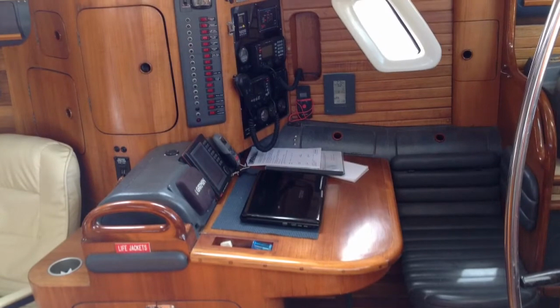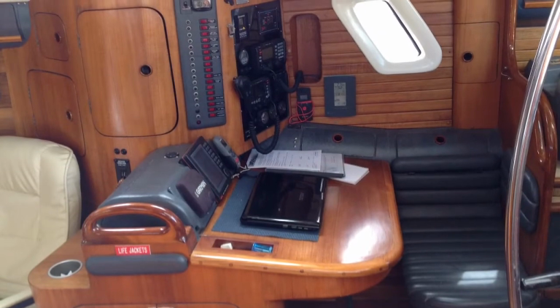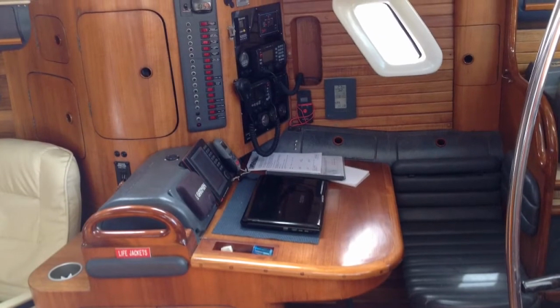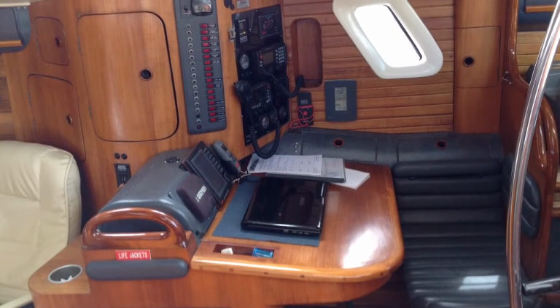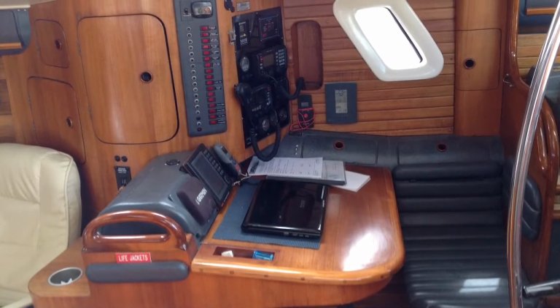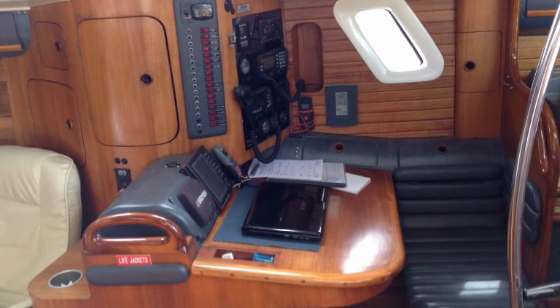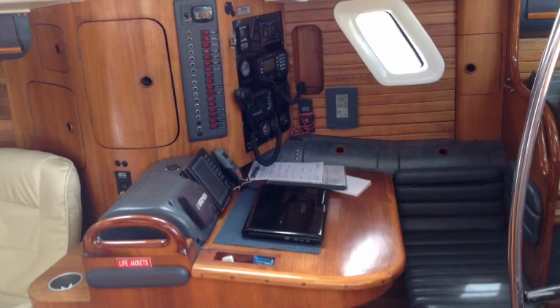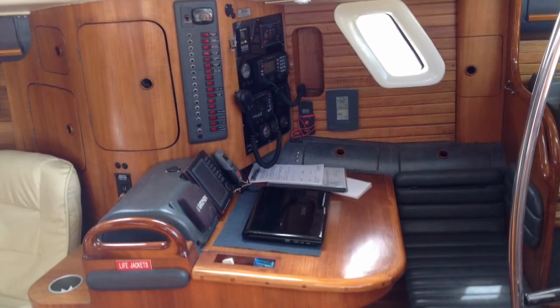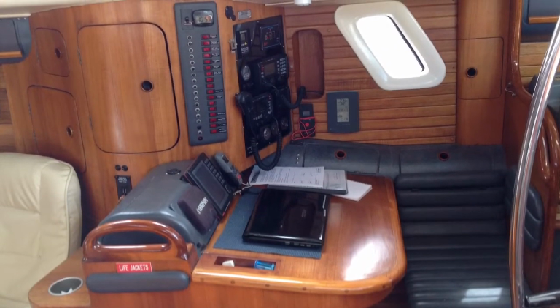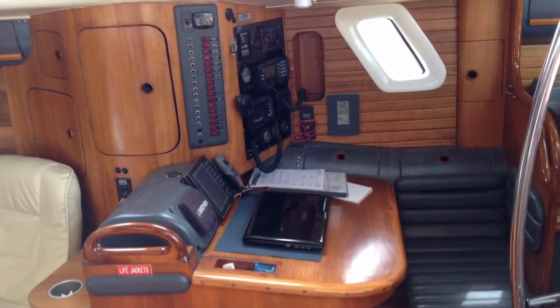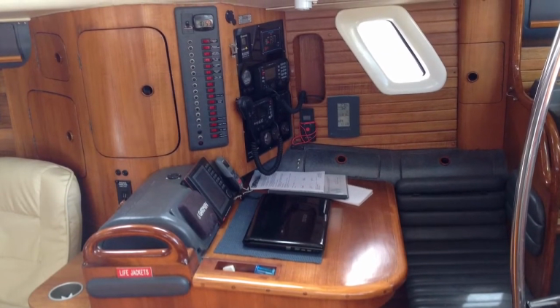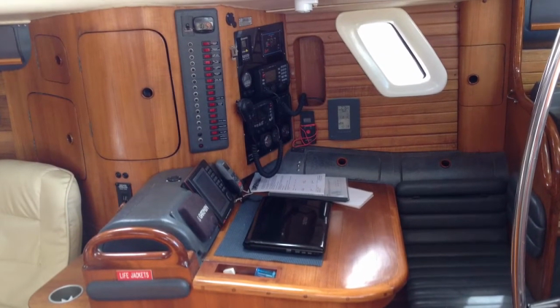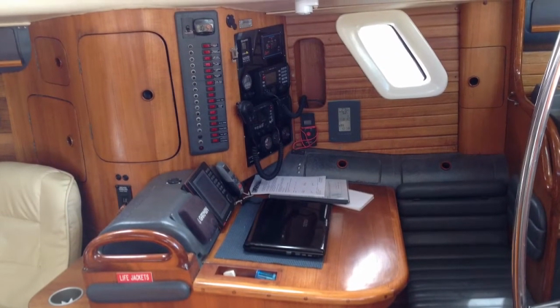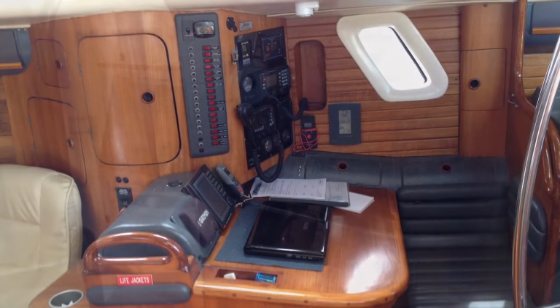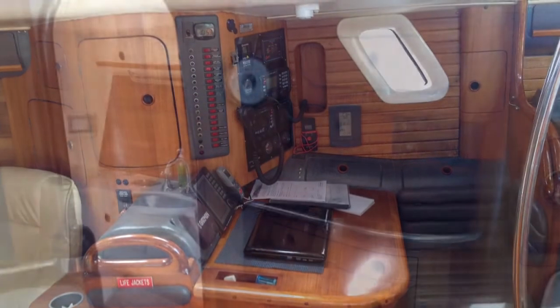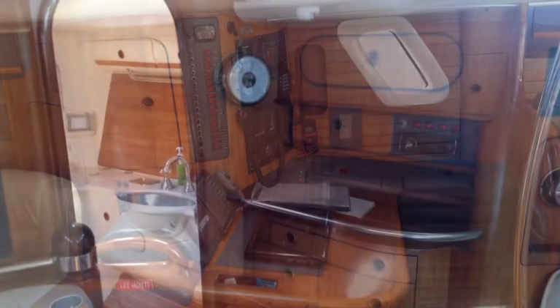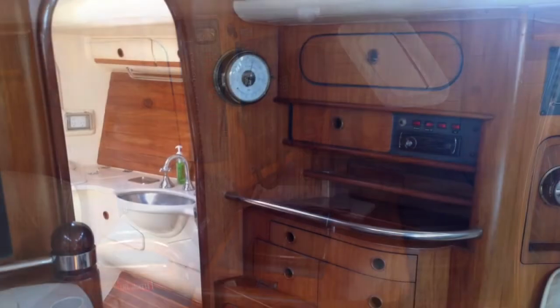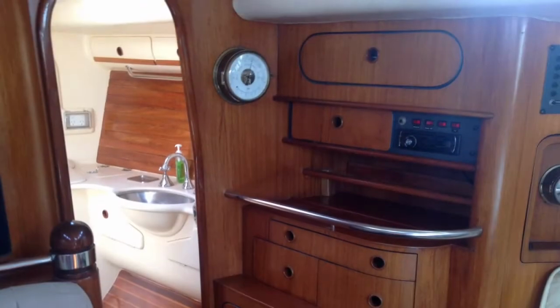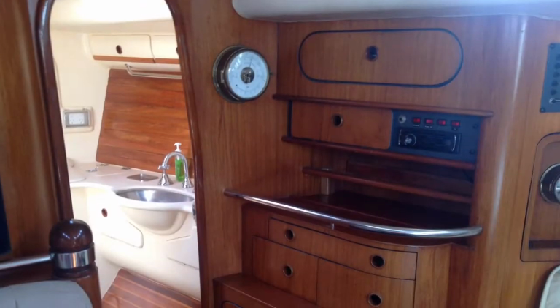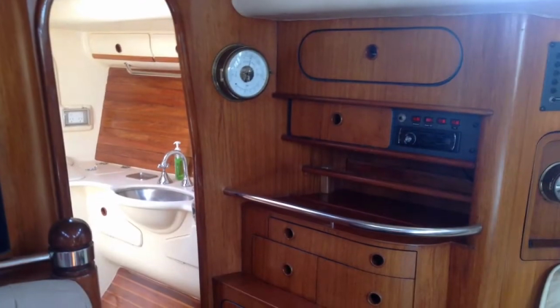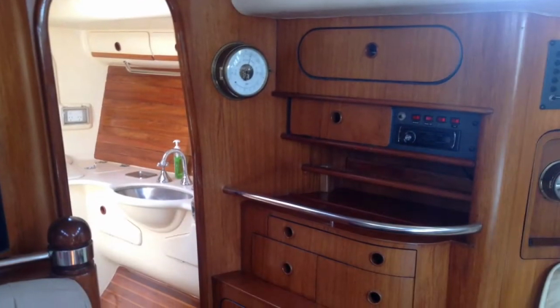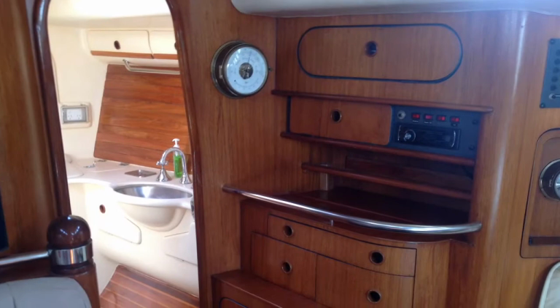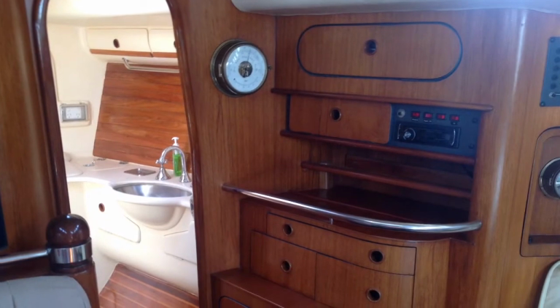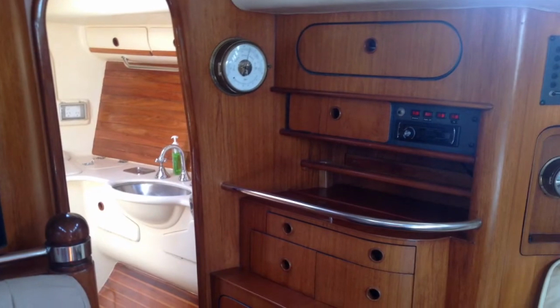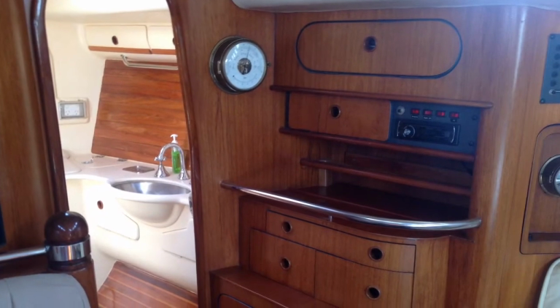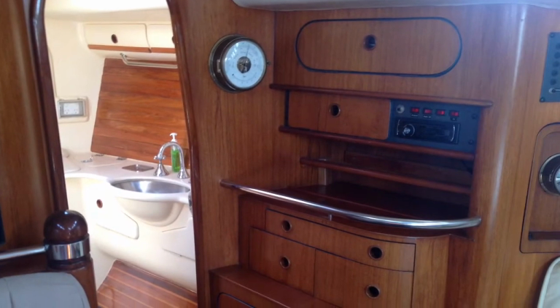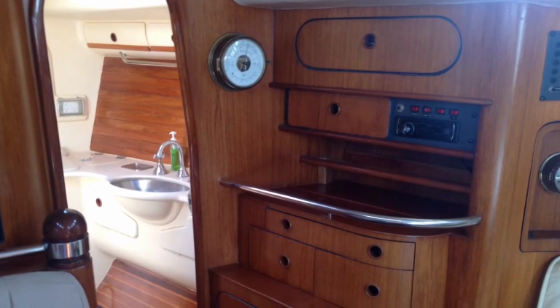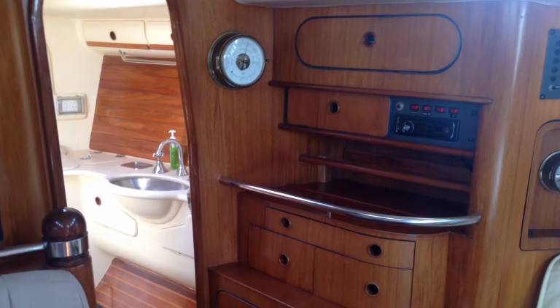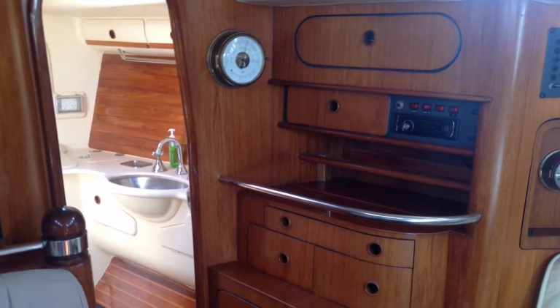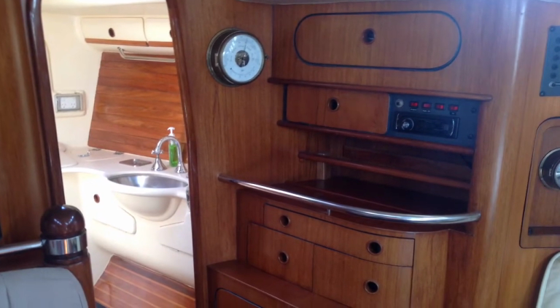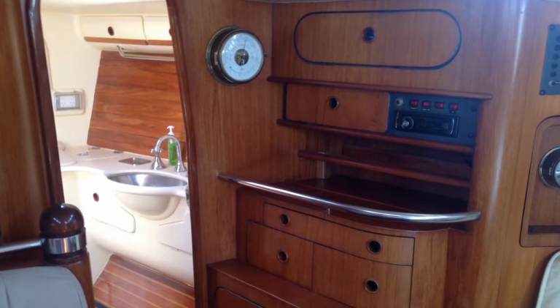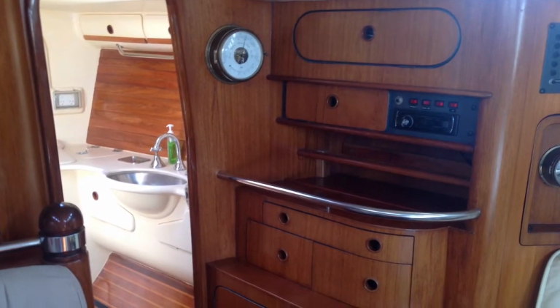As mentioned earlier, the boat can easily sleep six, with the saloon table dropping down quite easily to convert into an additional double berth.